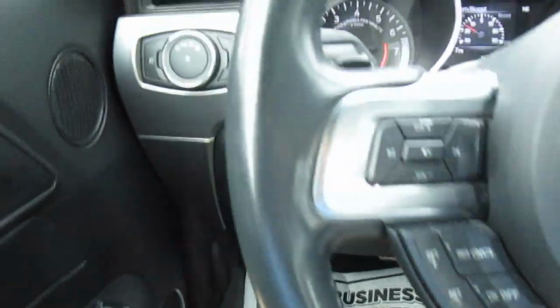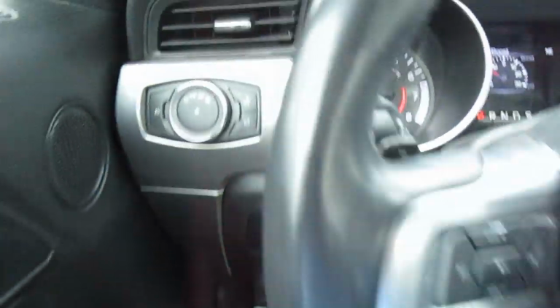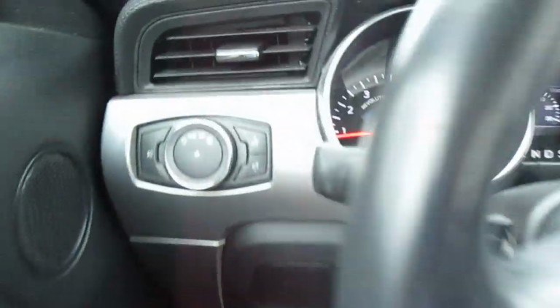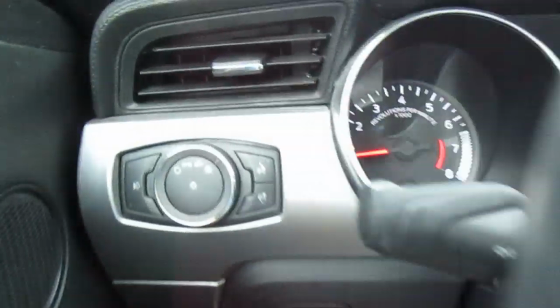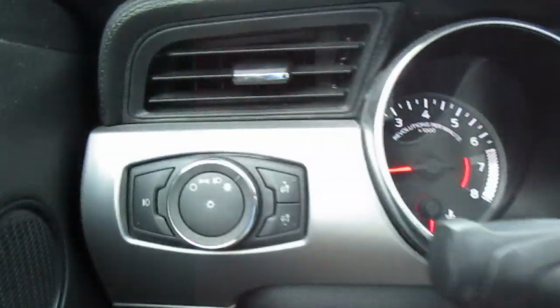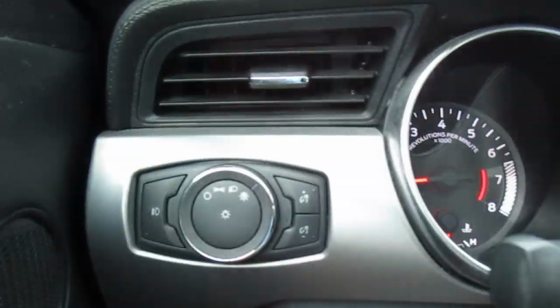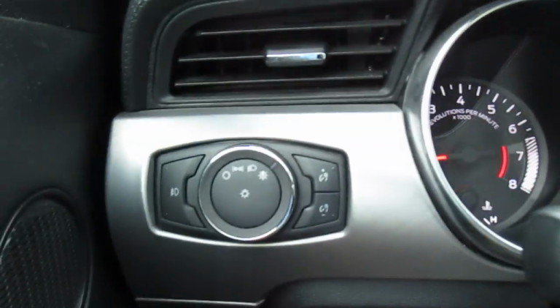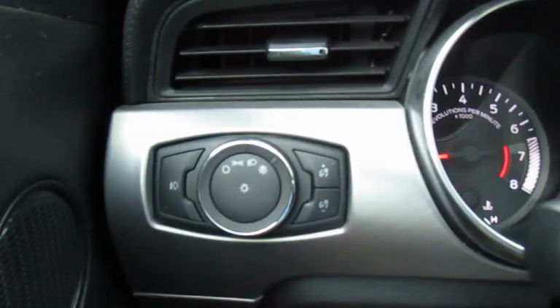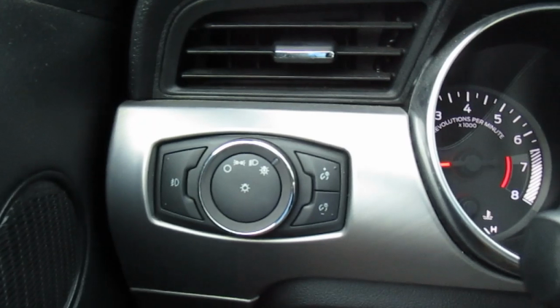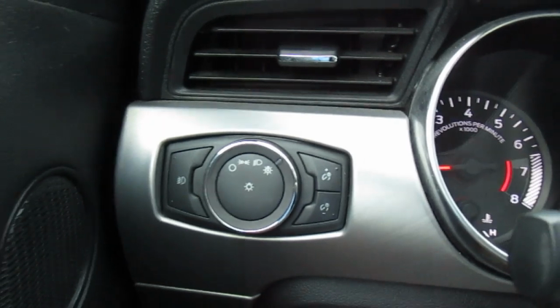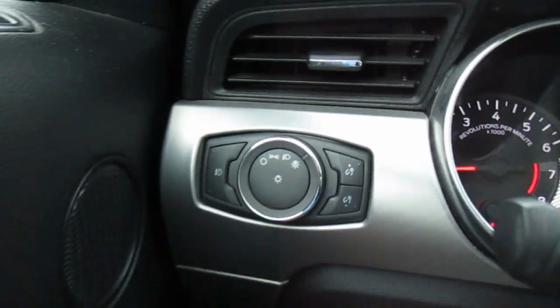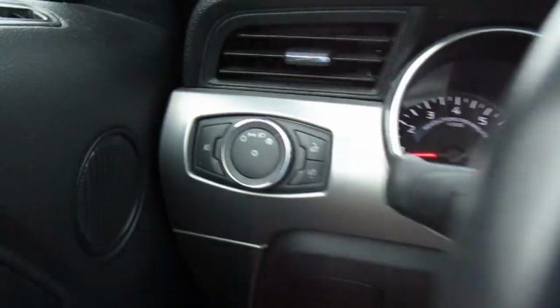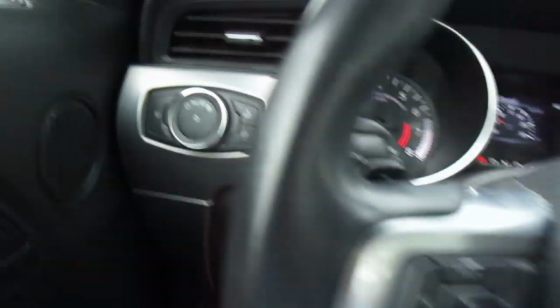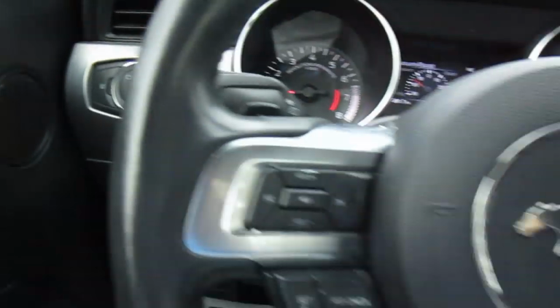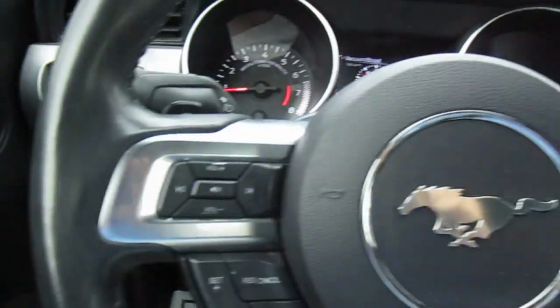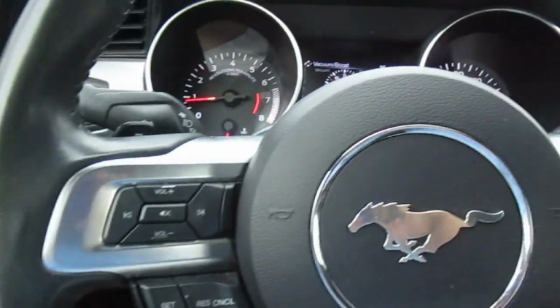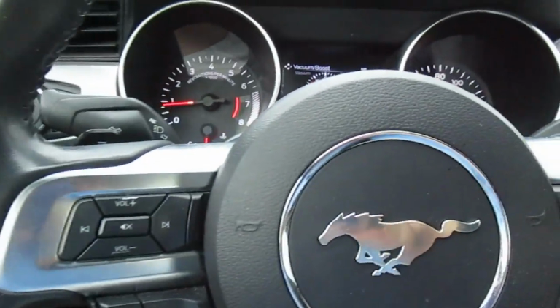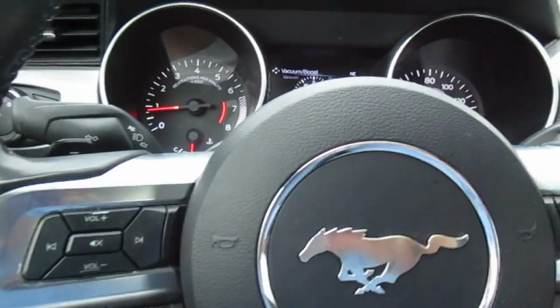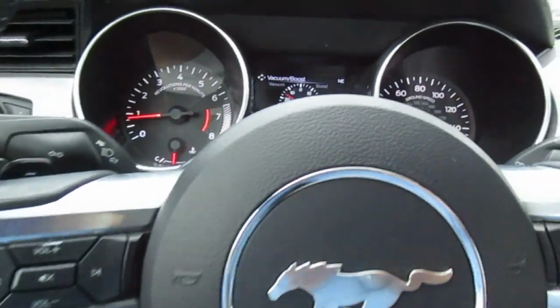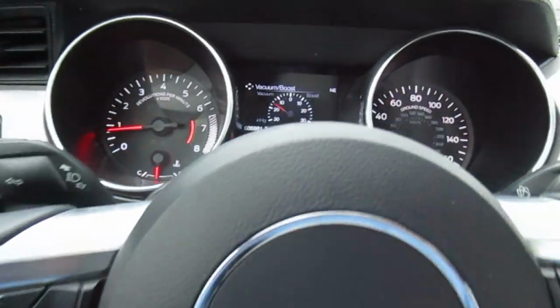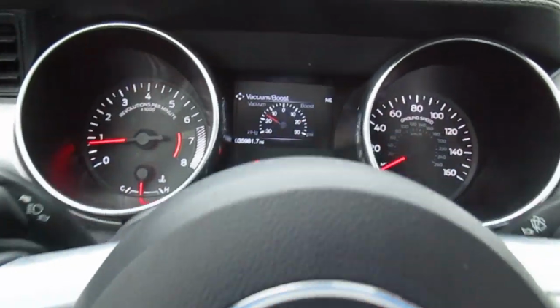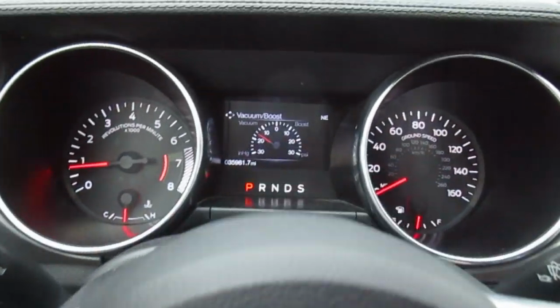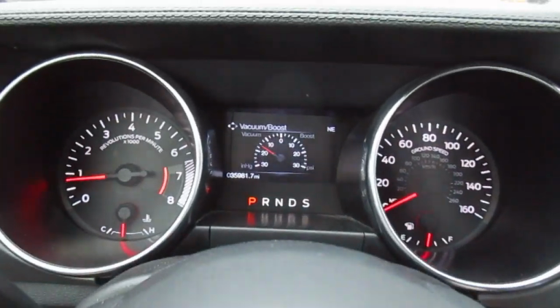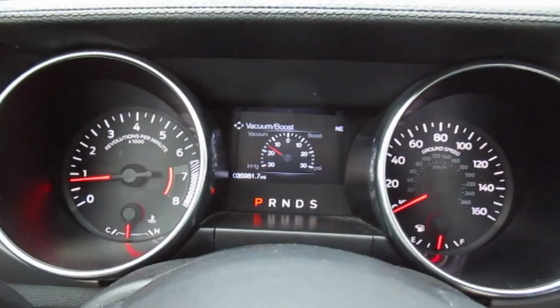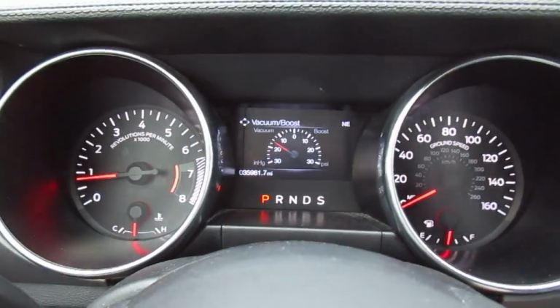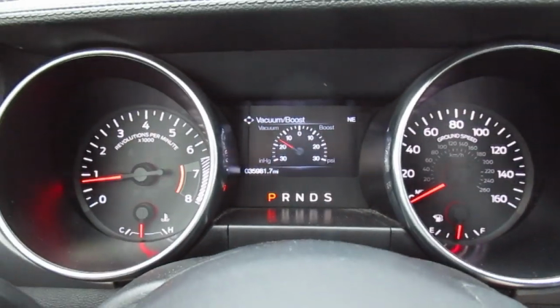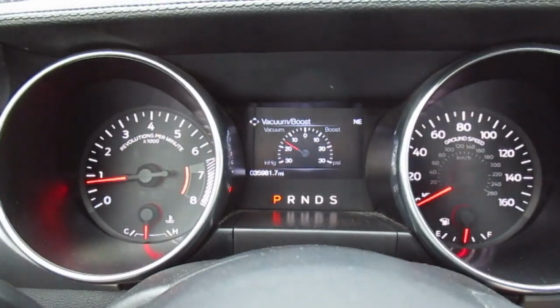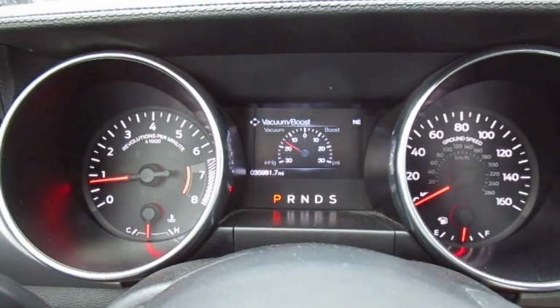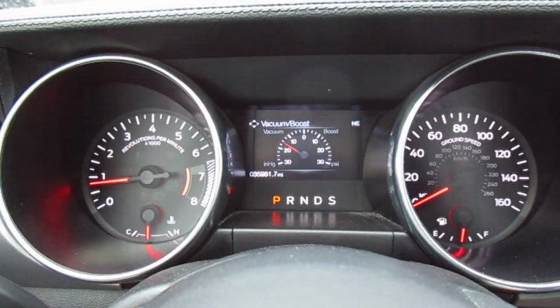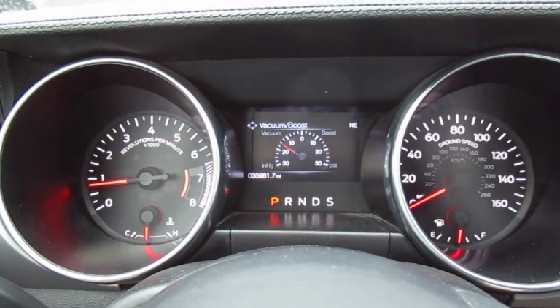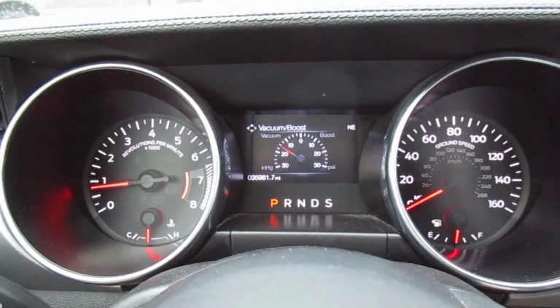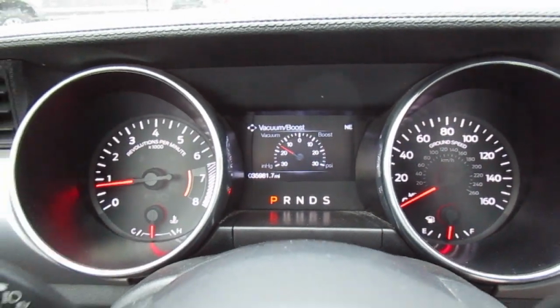On the left of the dash is your headlight controls. This Mustang only has 35,000 miles on it.